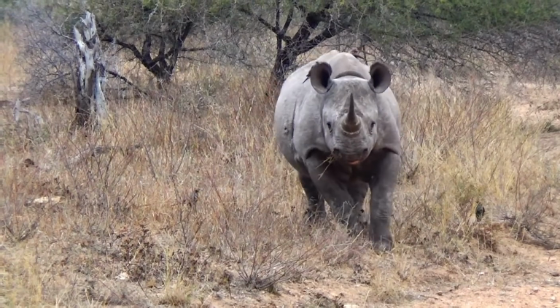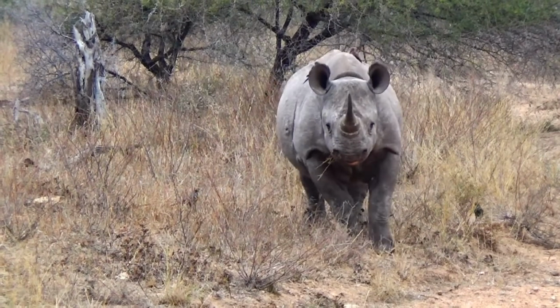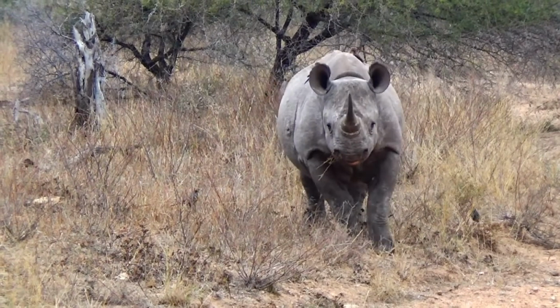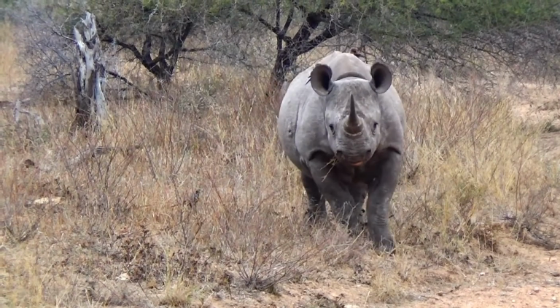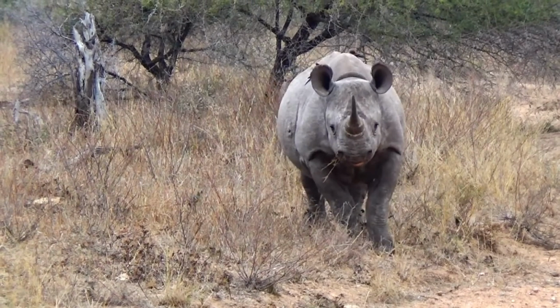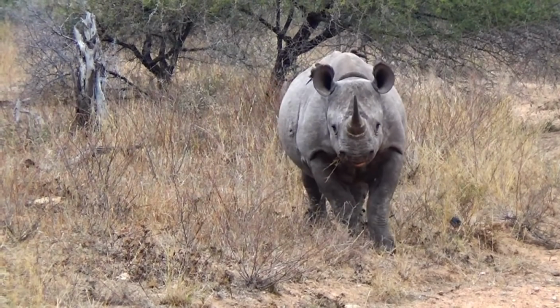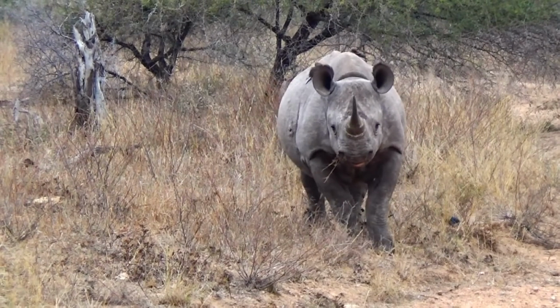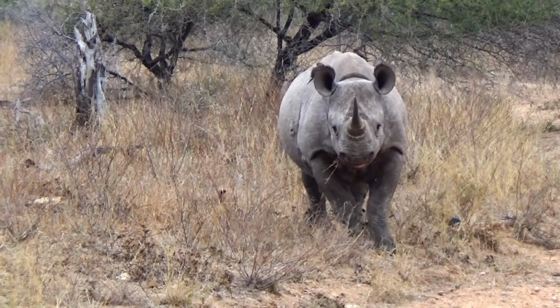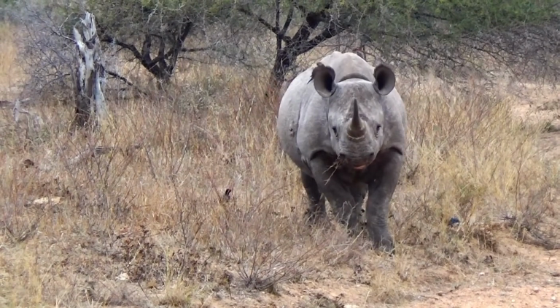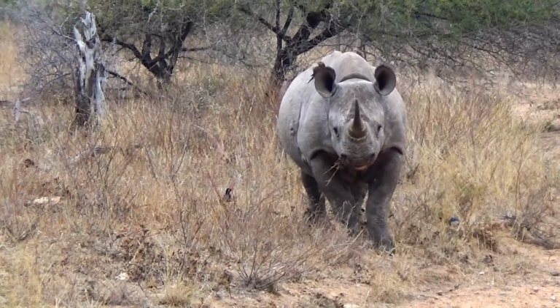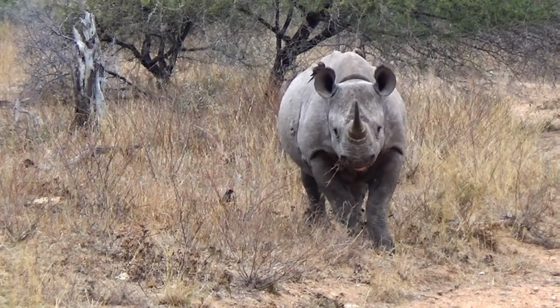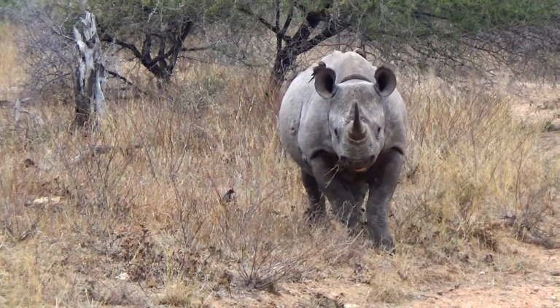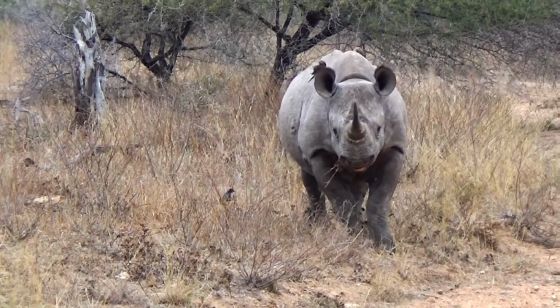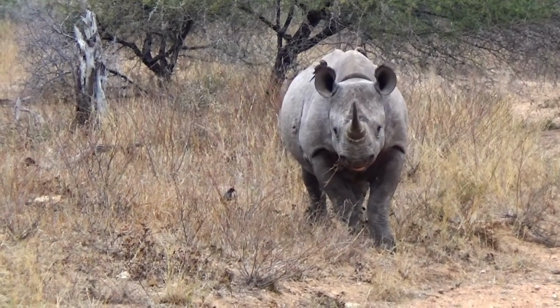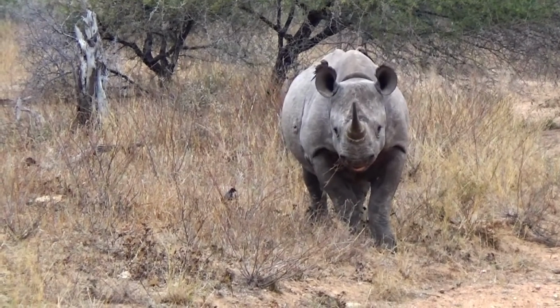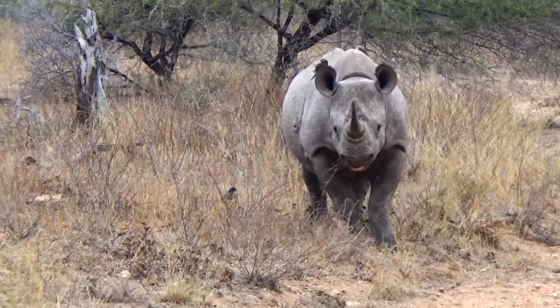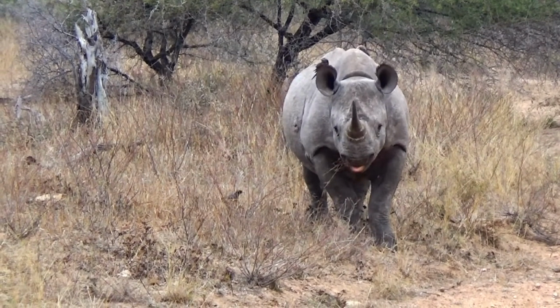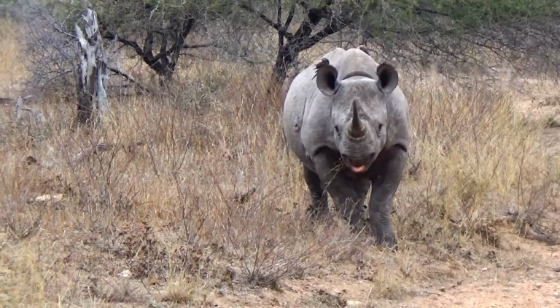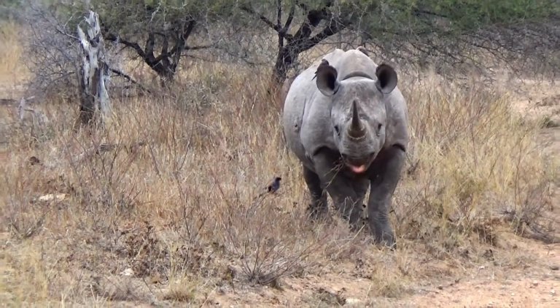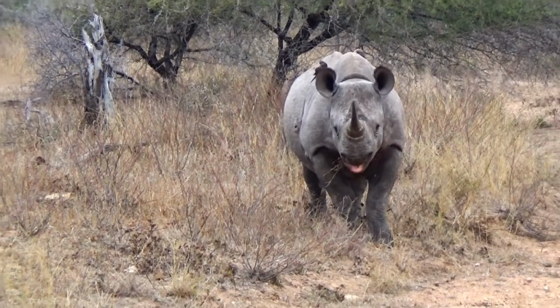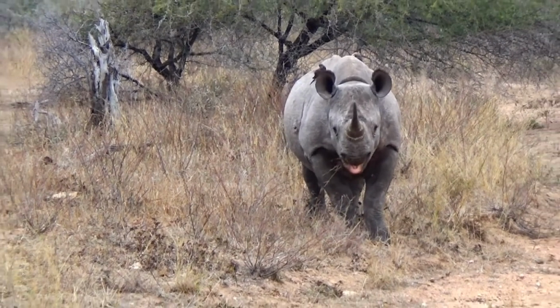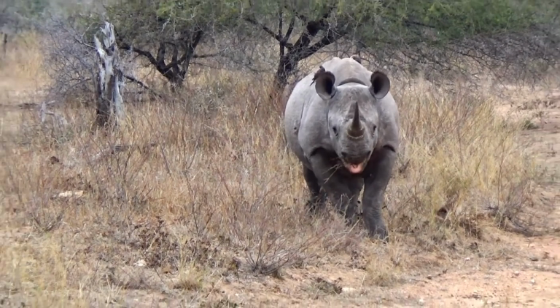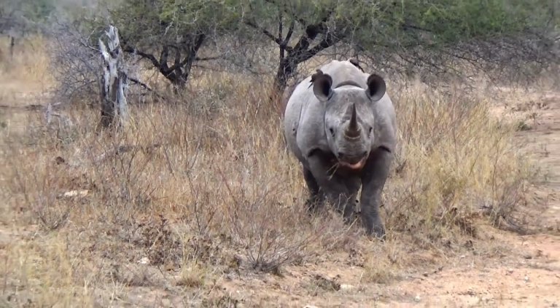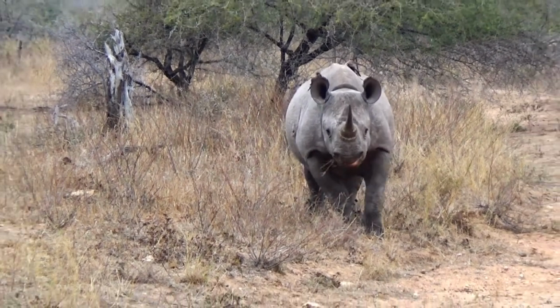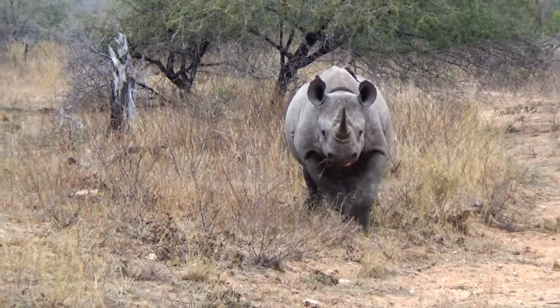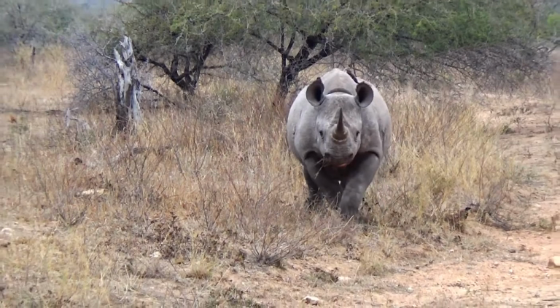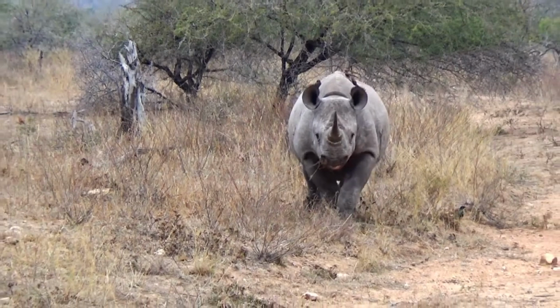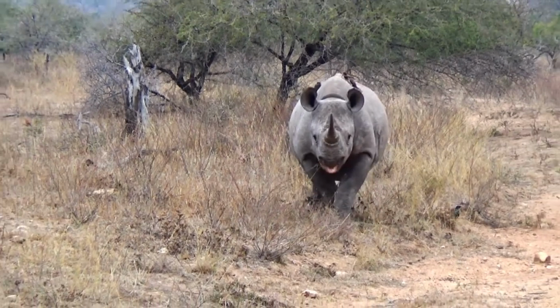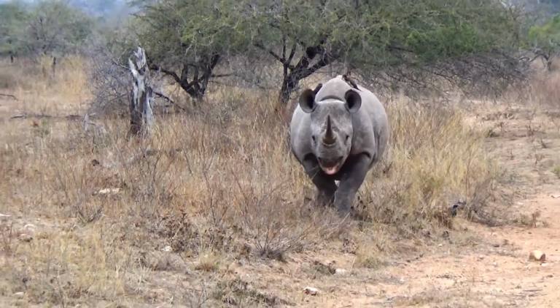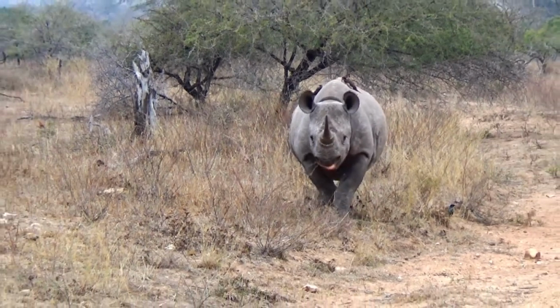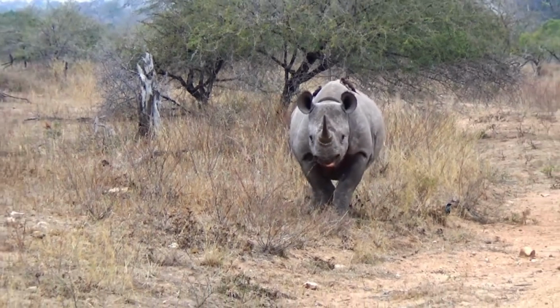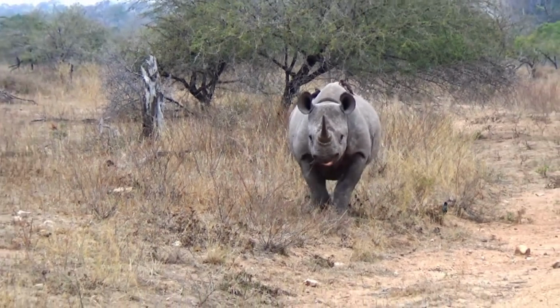Black rhinos are very short-sighted and rely on an excellent sense of smell and well-developed hearing.